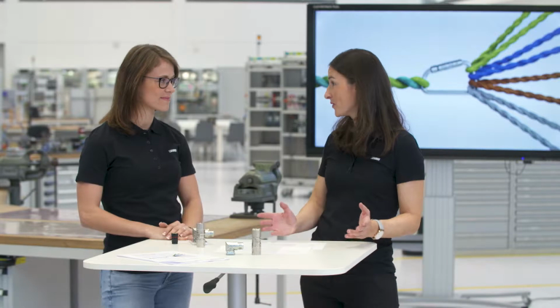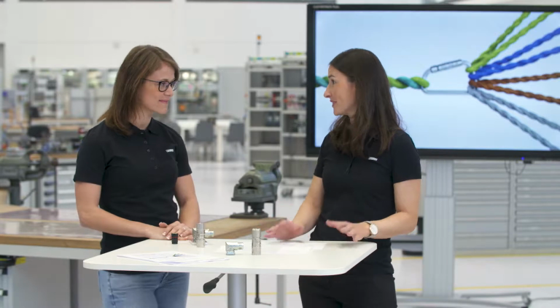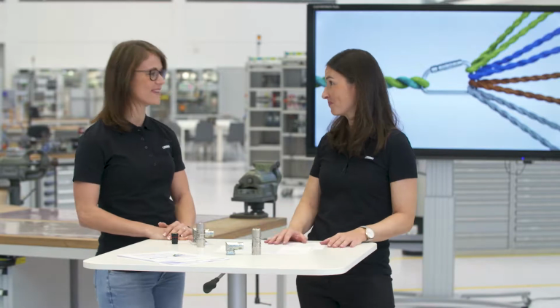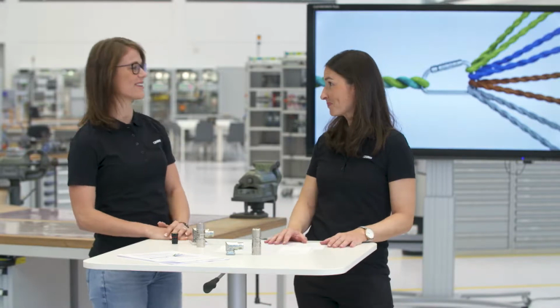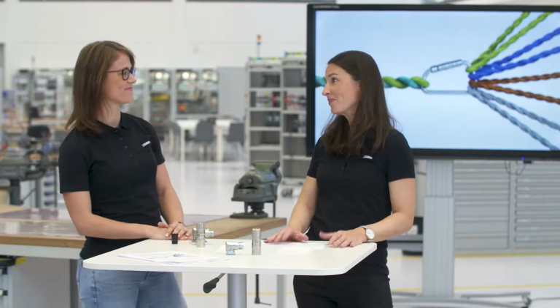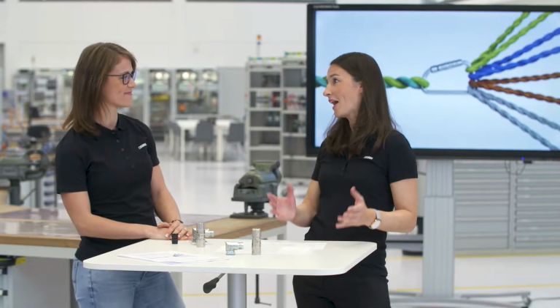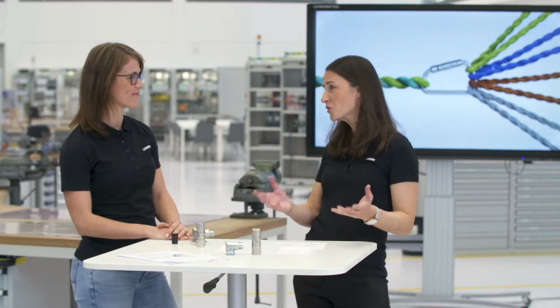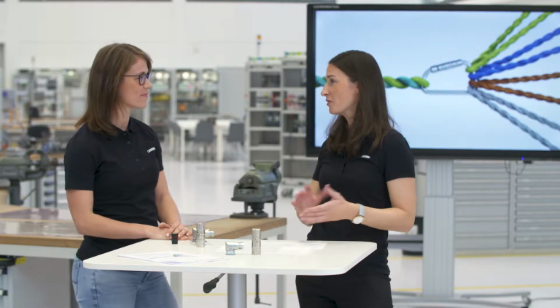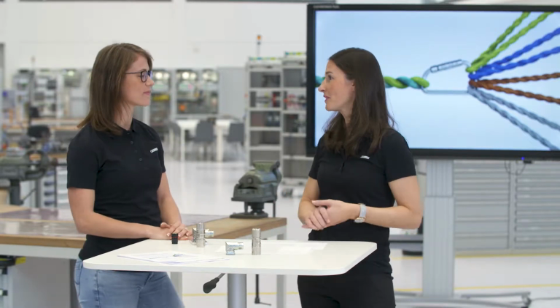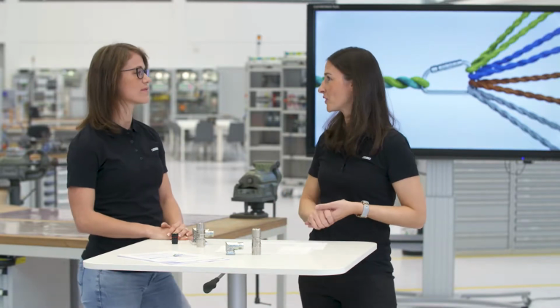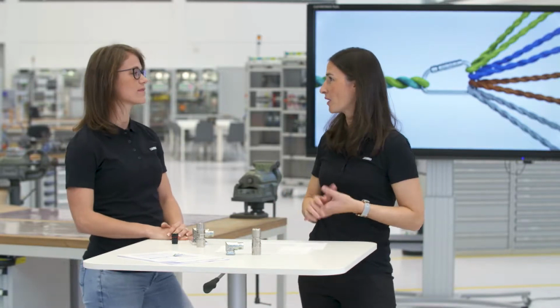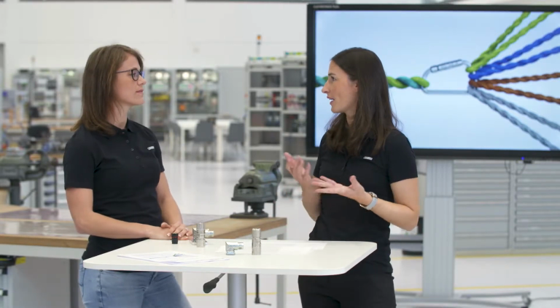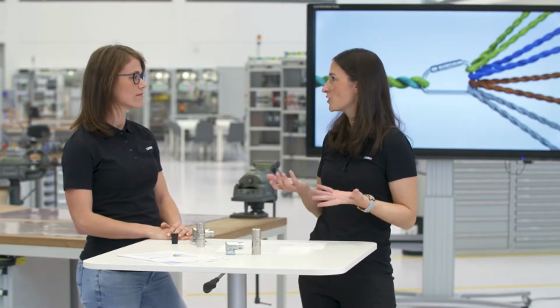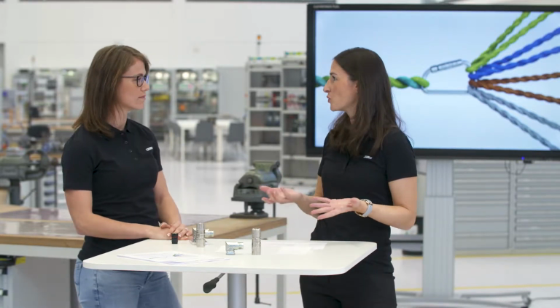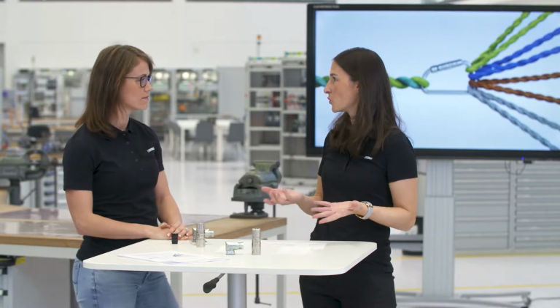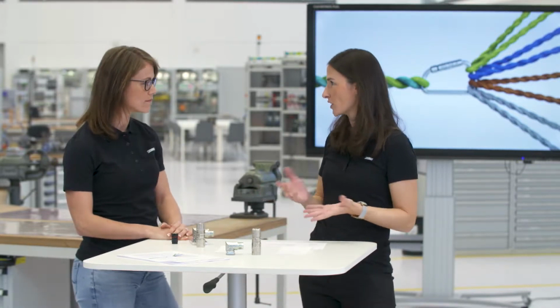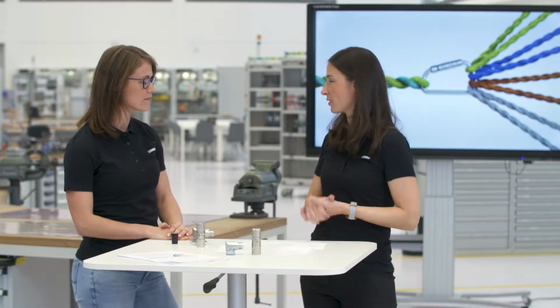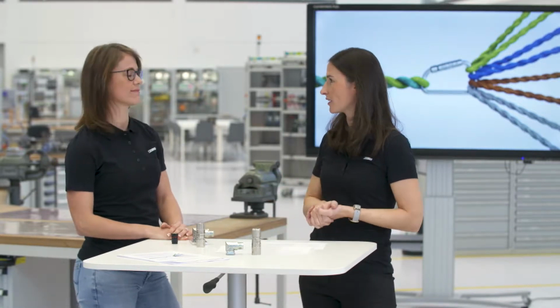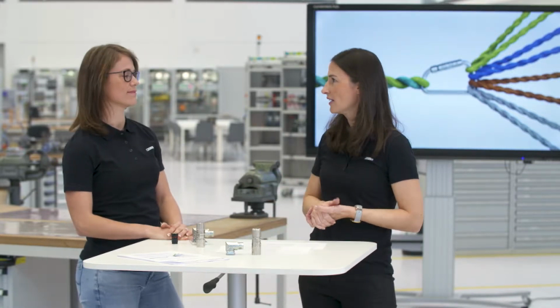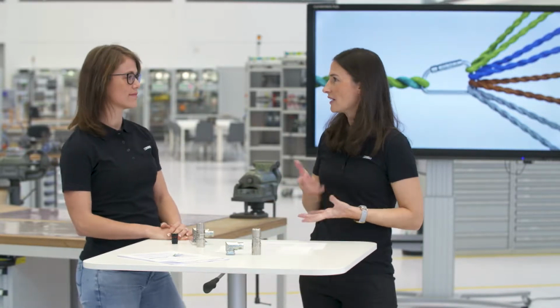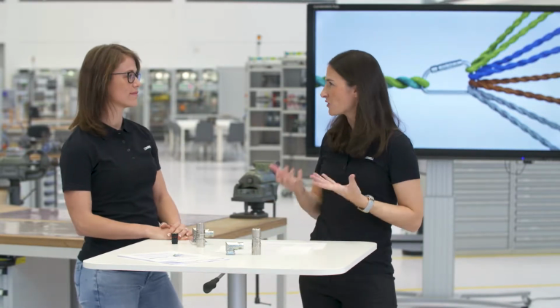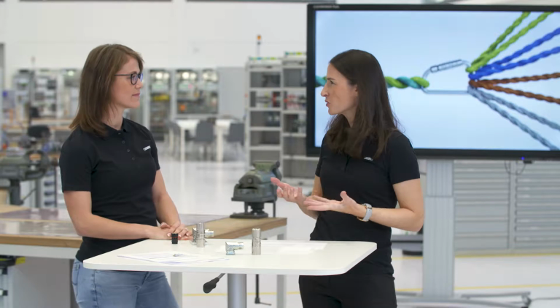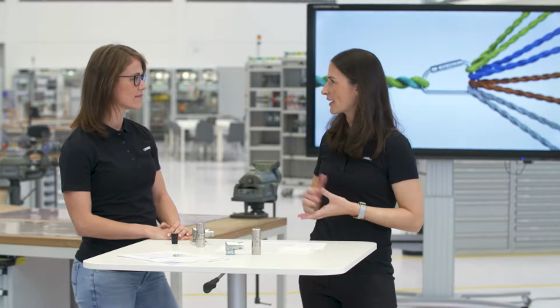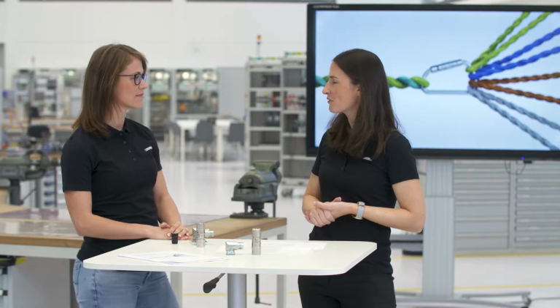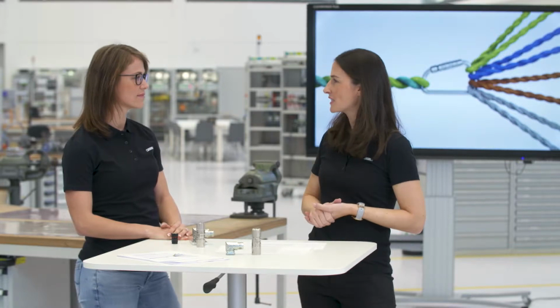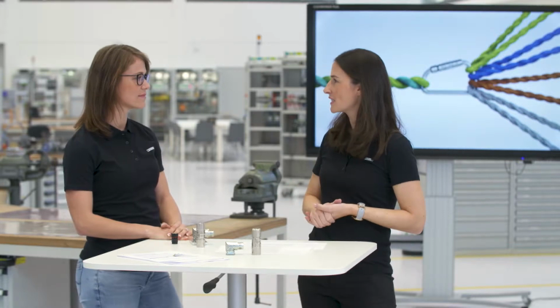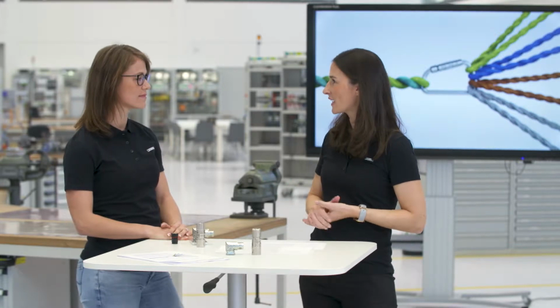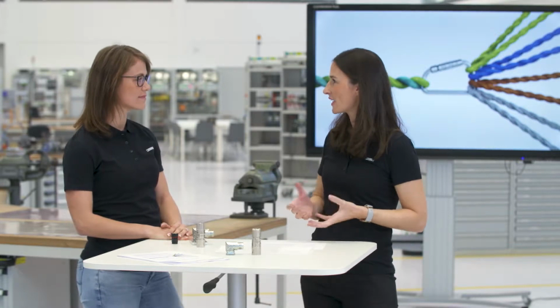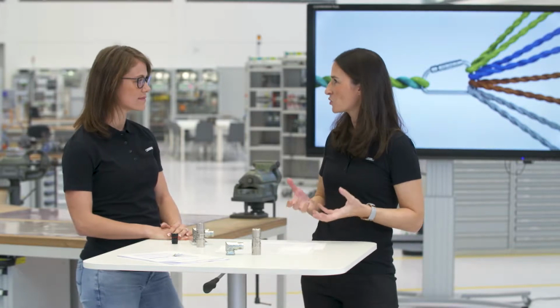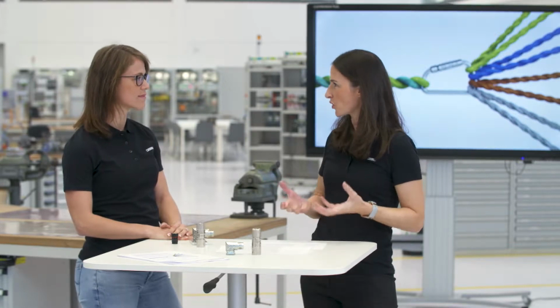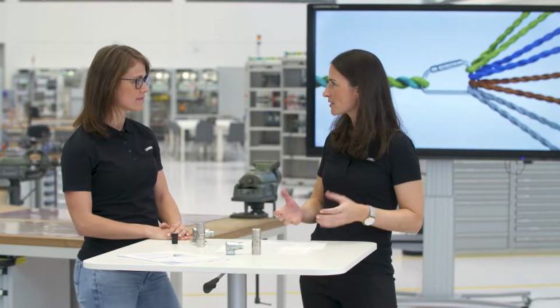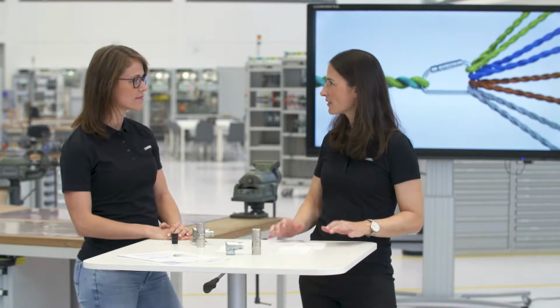Hello Lisa. Hello Anna. So a circular connector is a circular connector, plain and simple. Could you explain to us what is so special about this series?